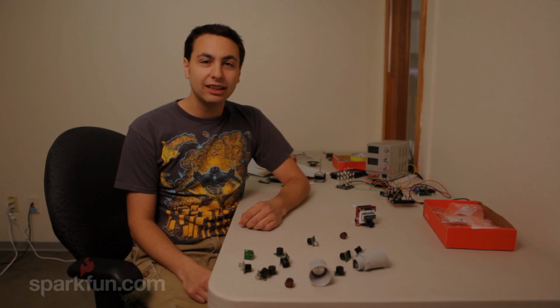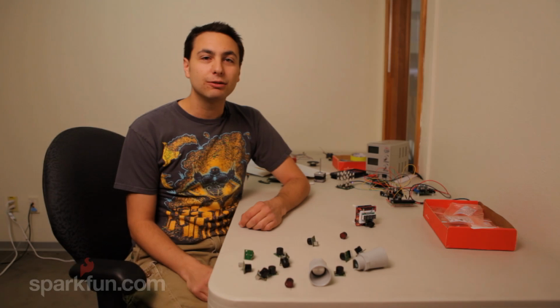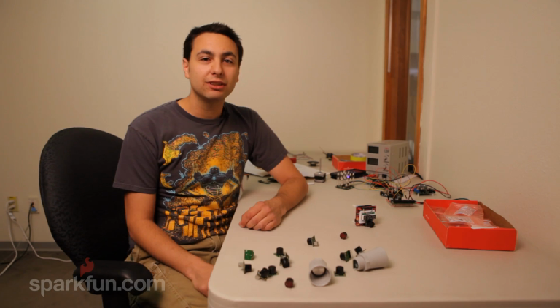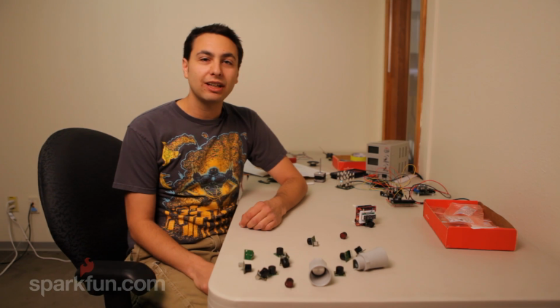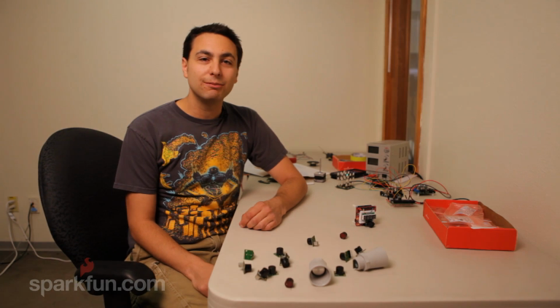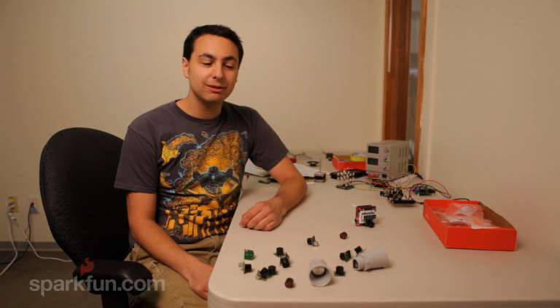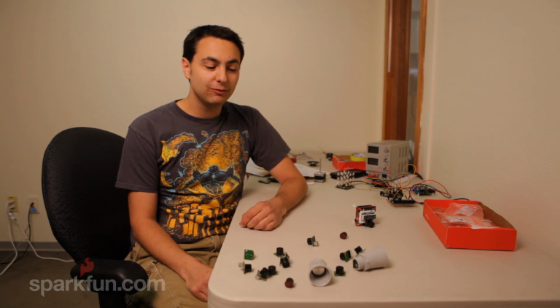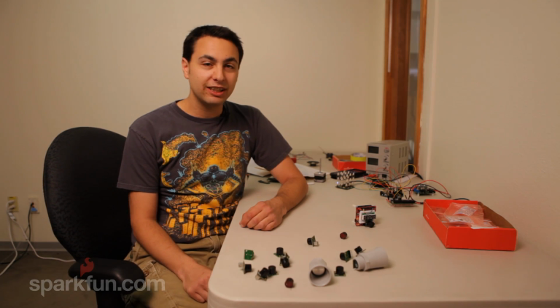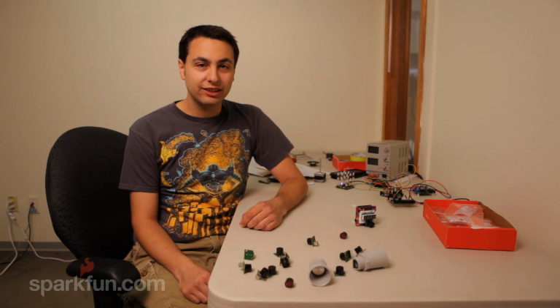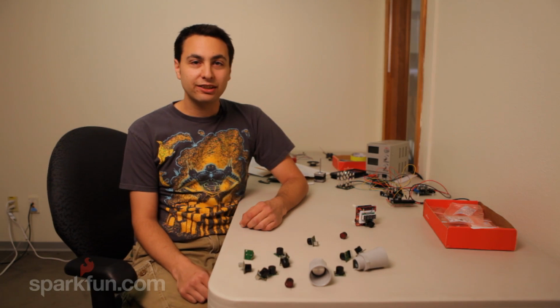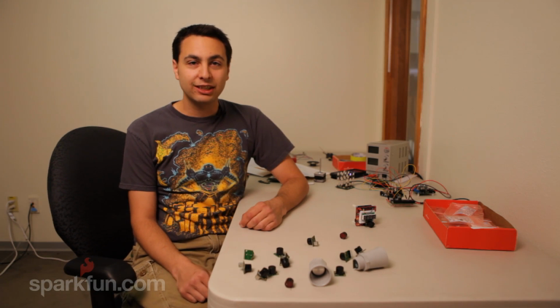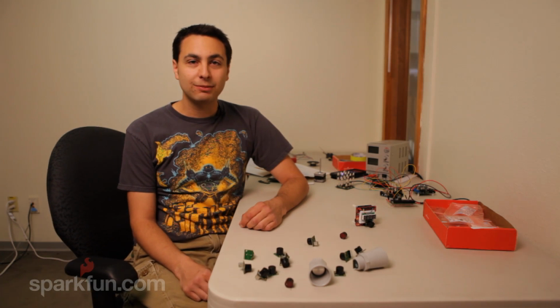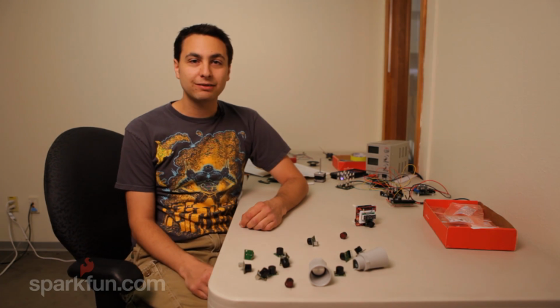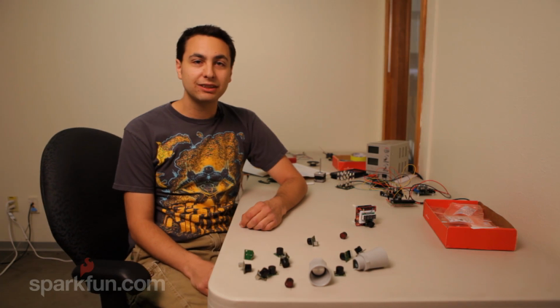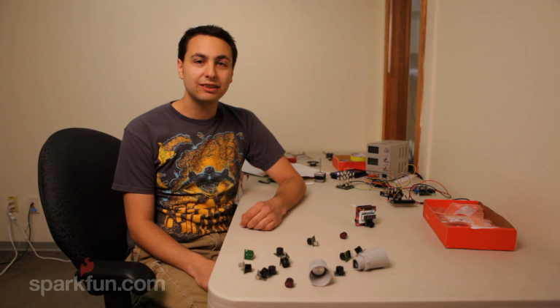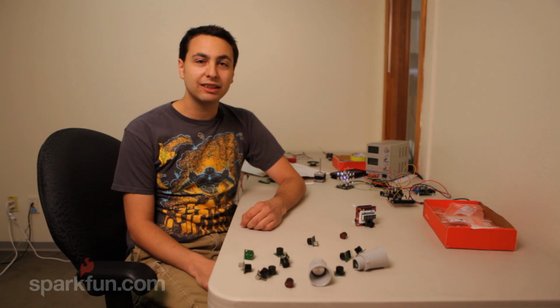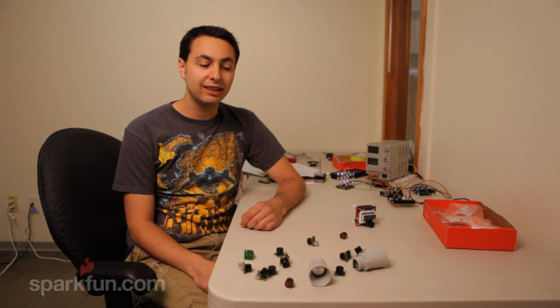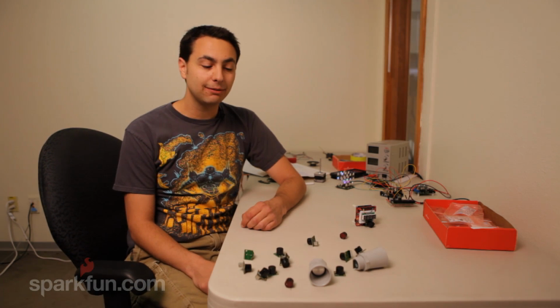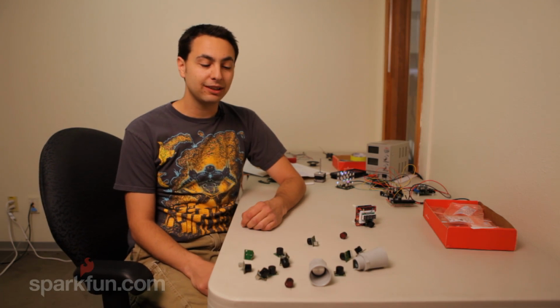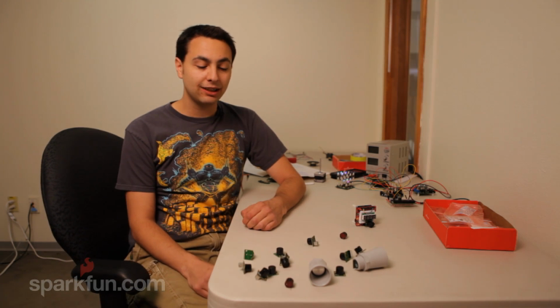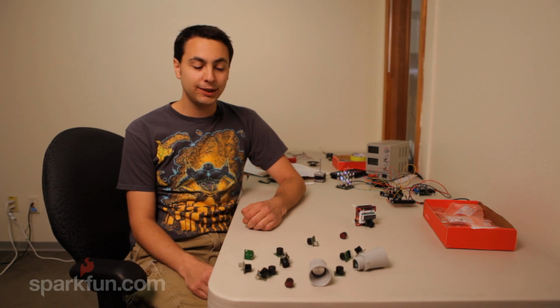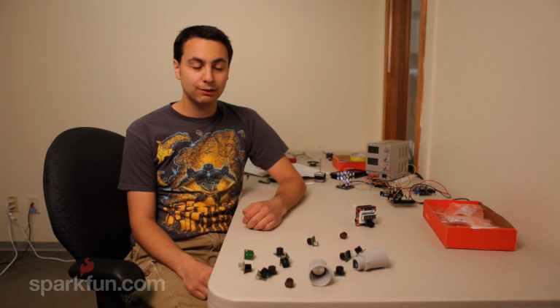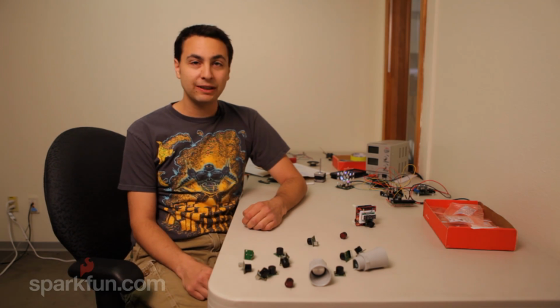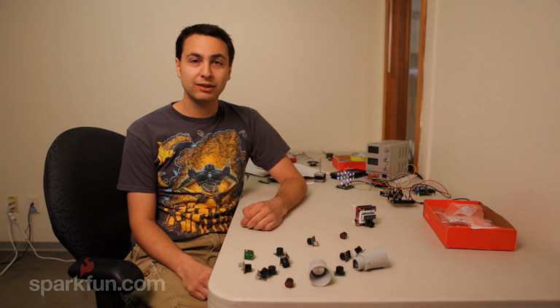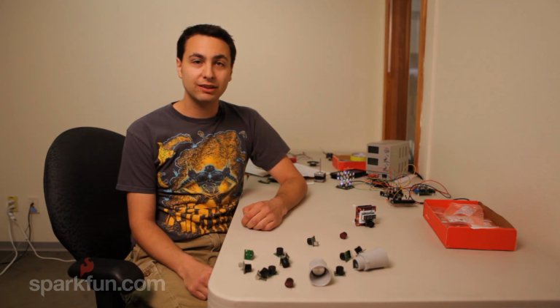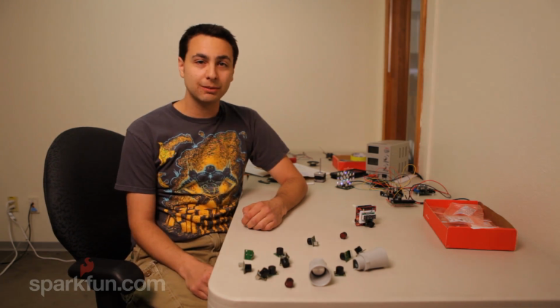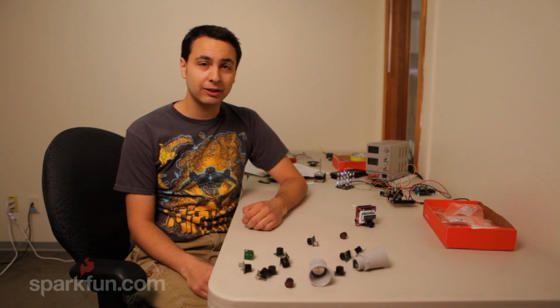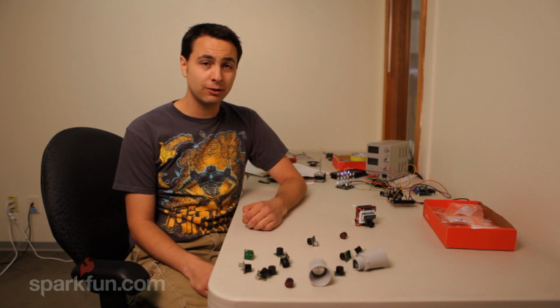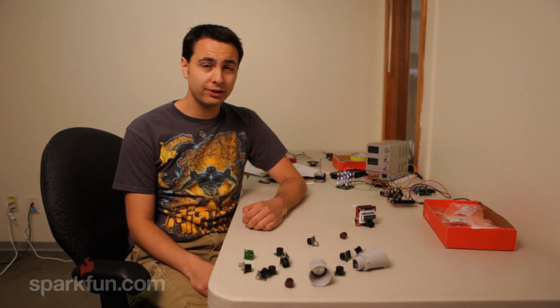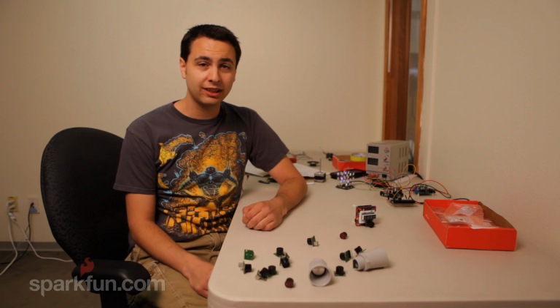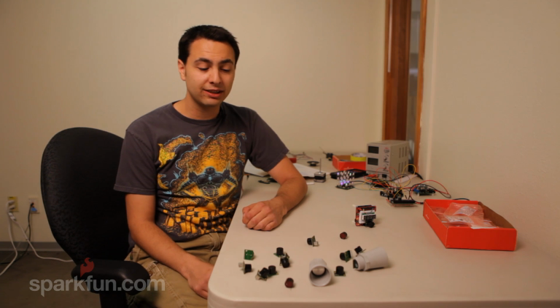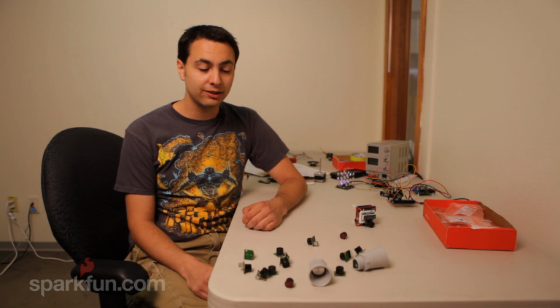Hello world. I'm Jim, one of the engineers here at SparkFun, and today I'm going to talk to you about some of our ultrasonic sensors.